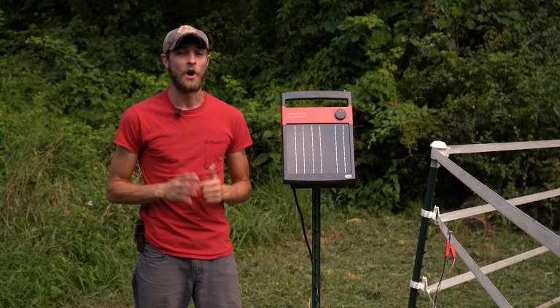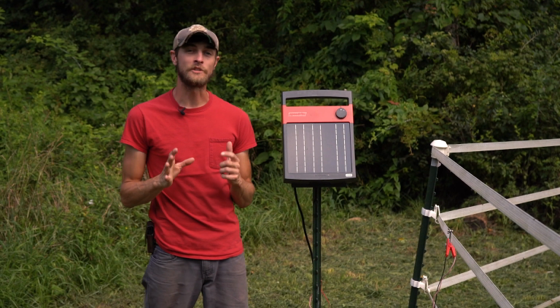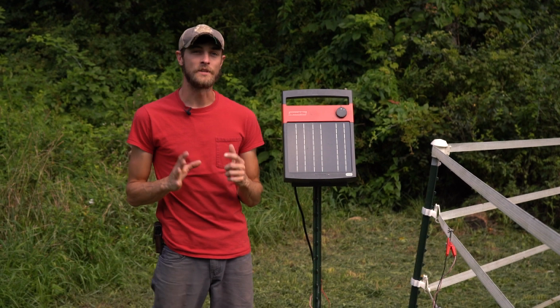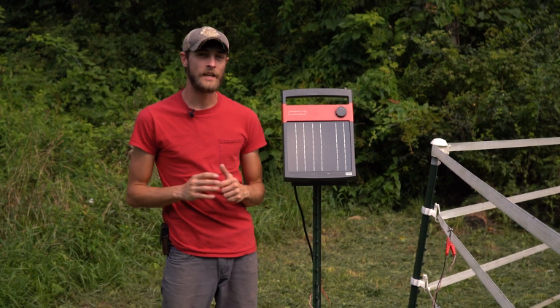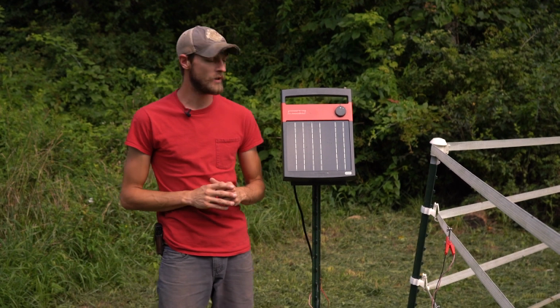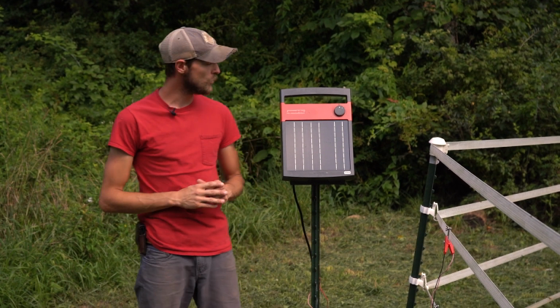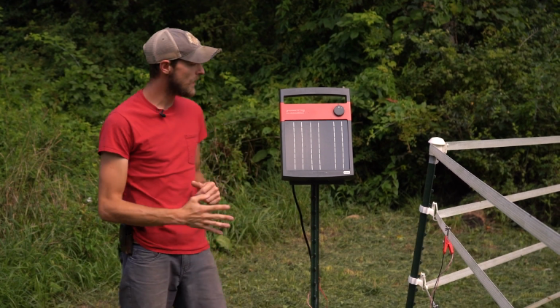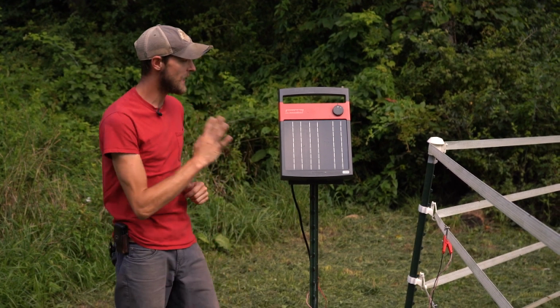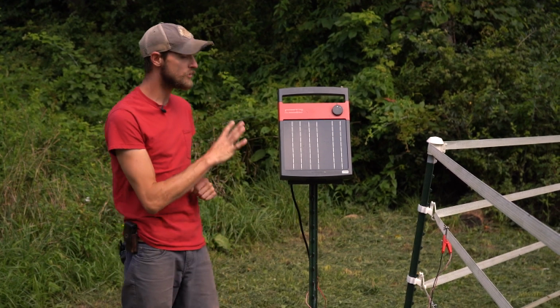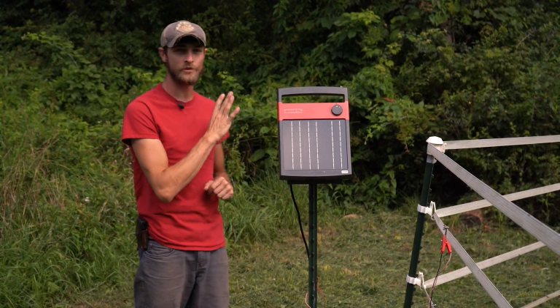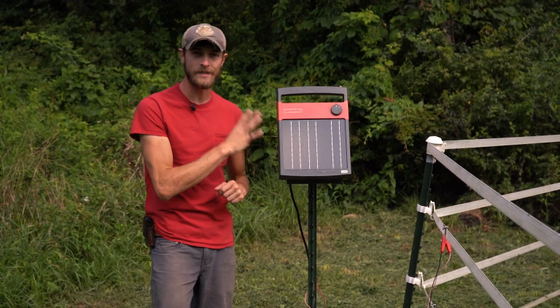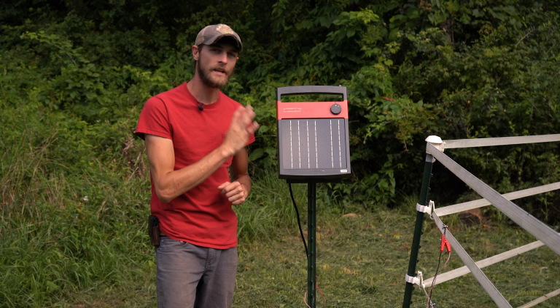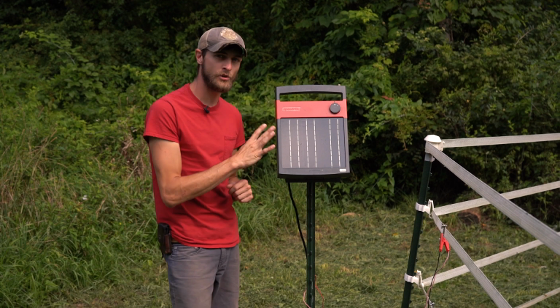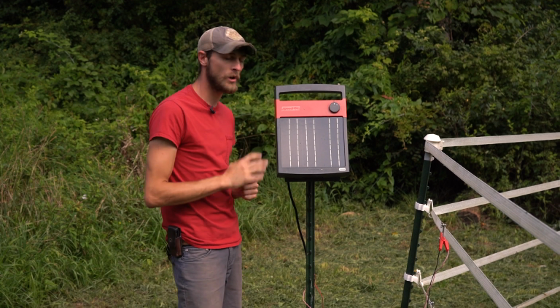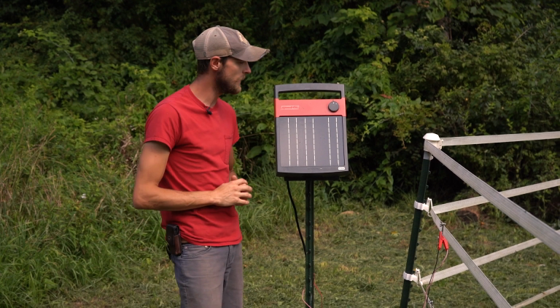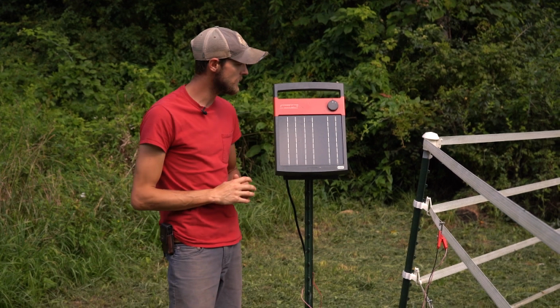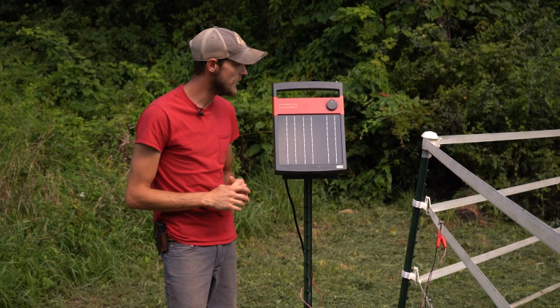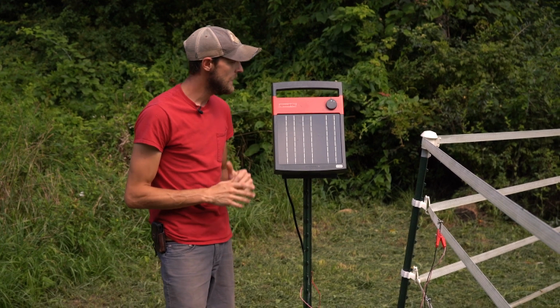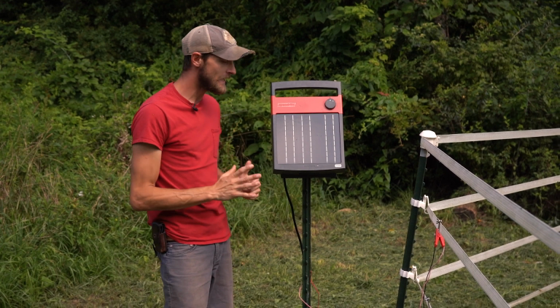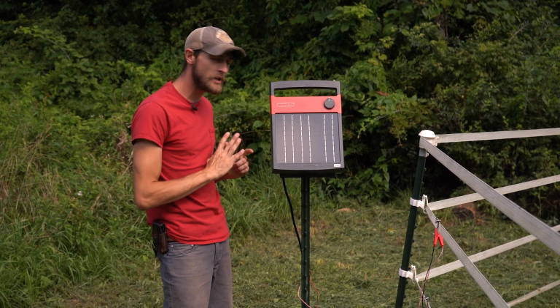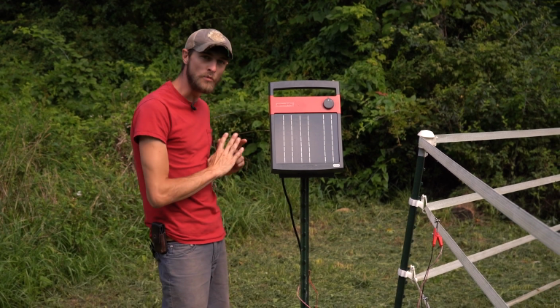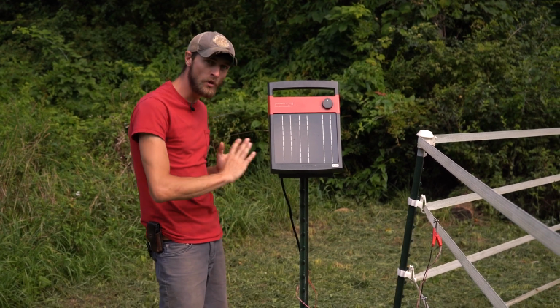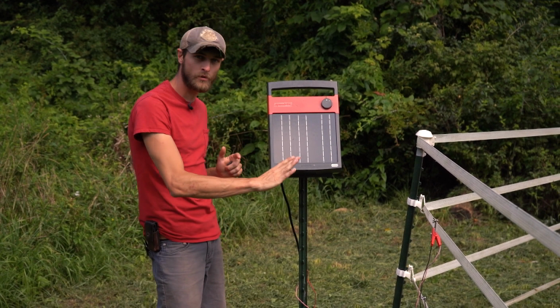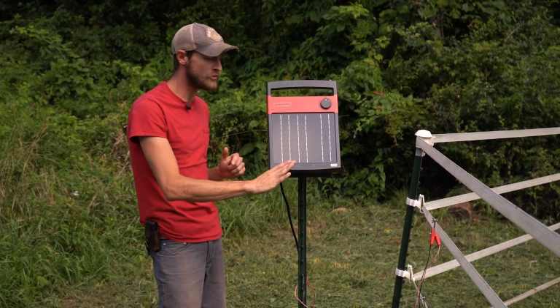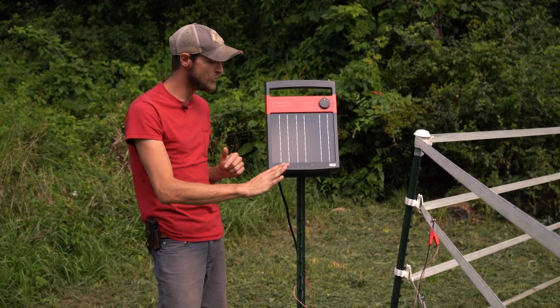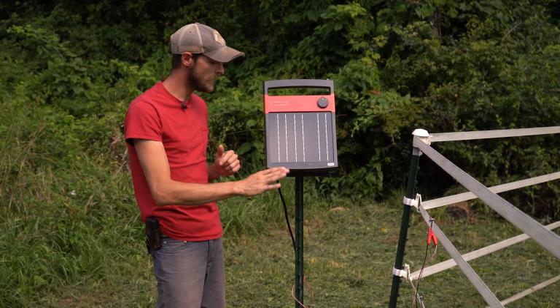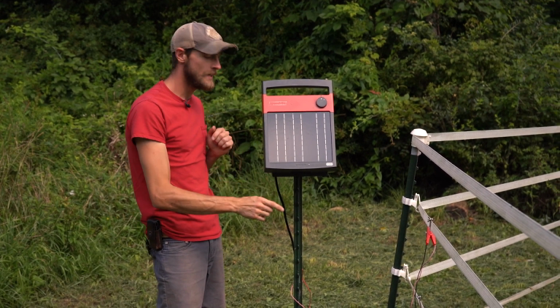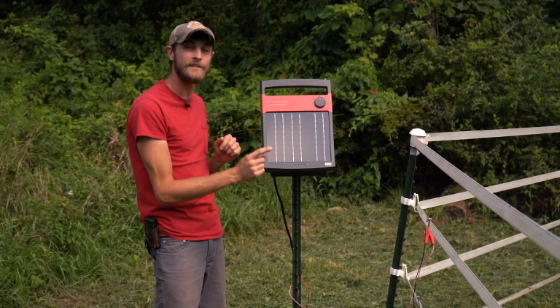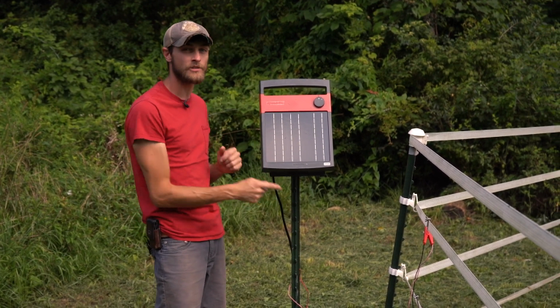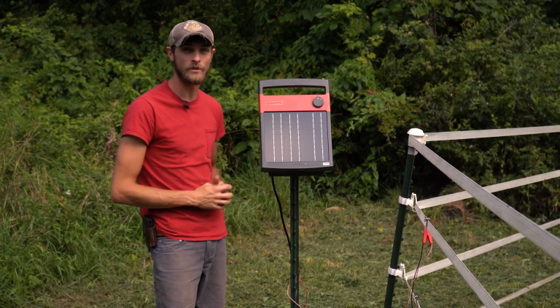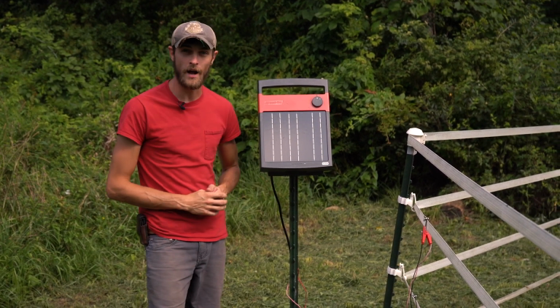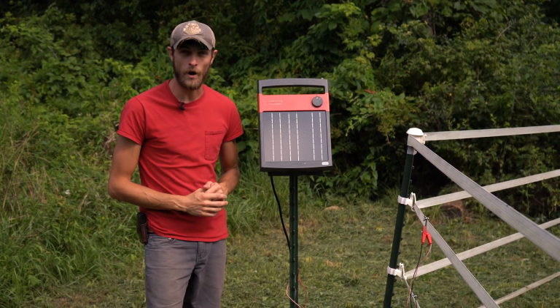In this case, we've ruled out the Energizer as the issue on our fence line. Next, we can move along with our troubleshooting to test our lead-out wire.